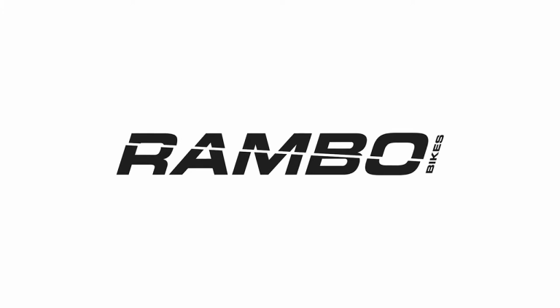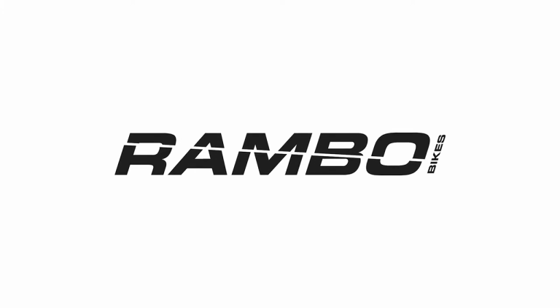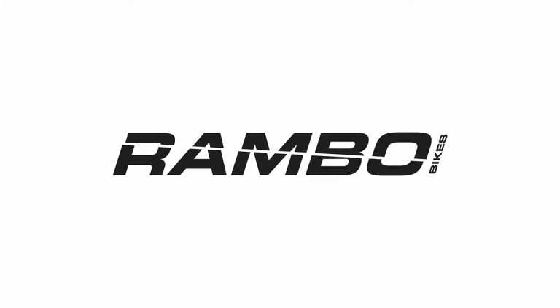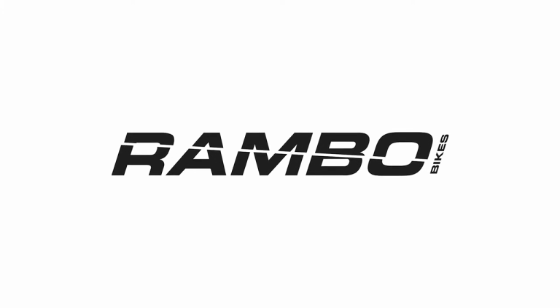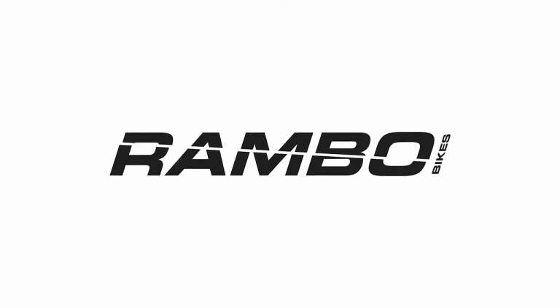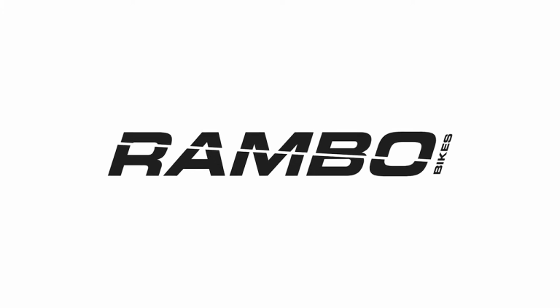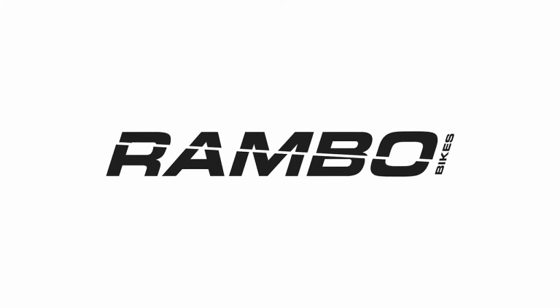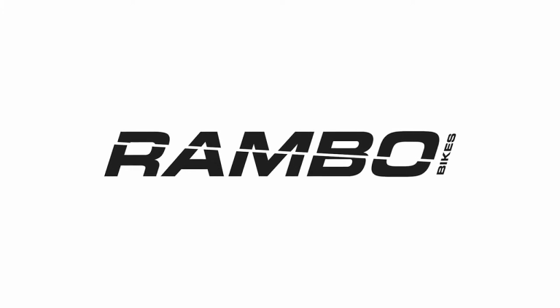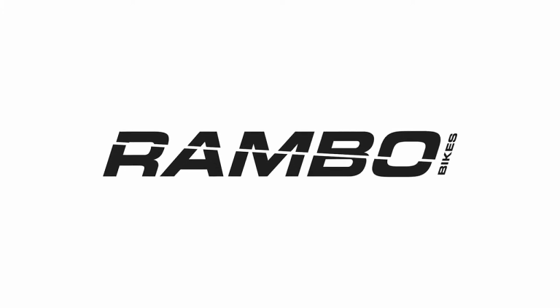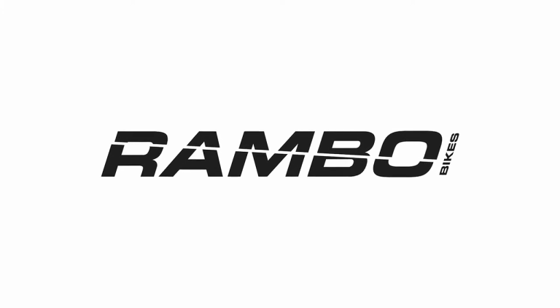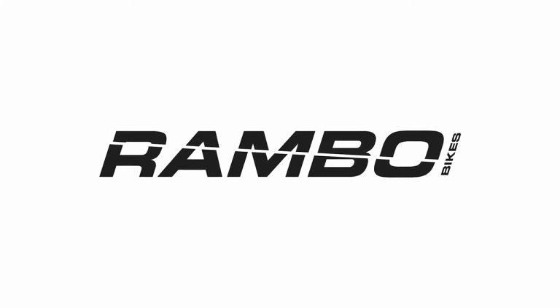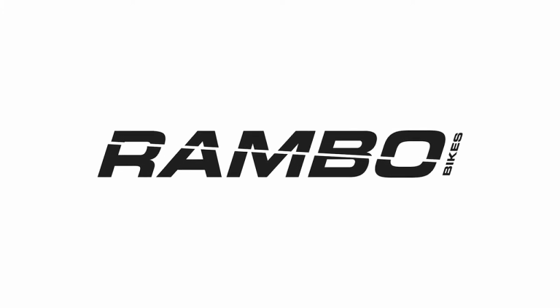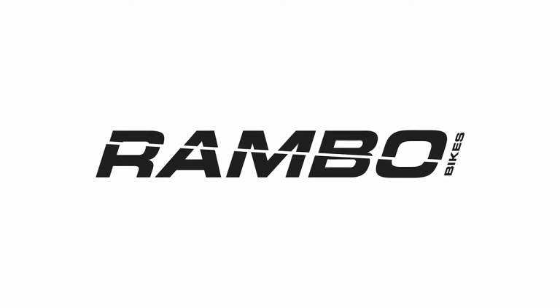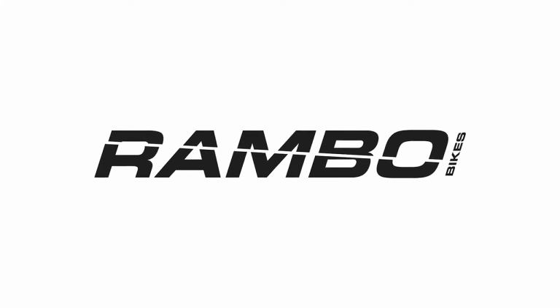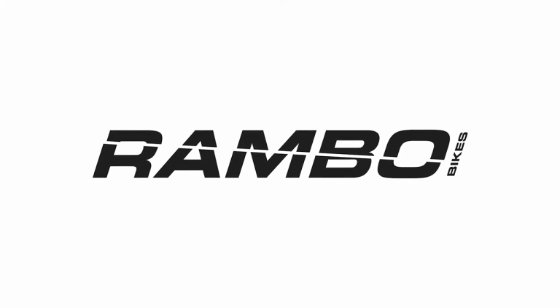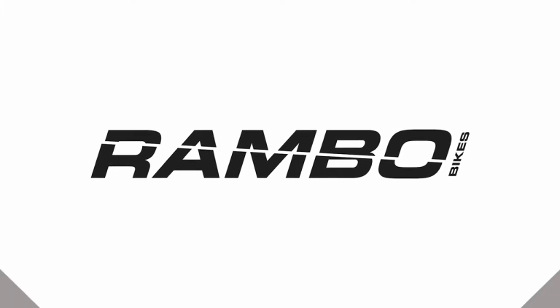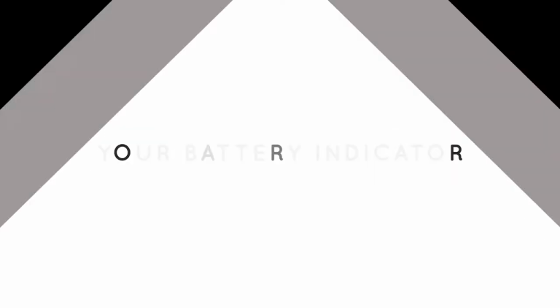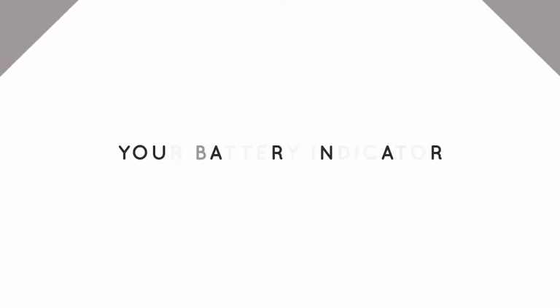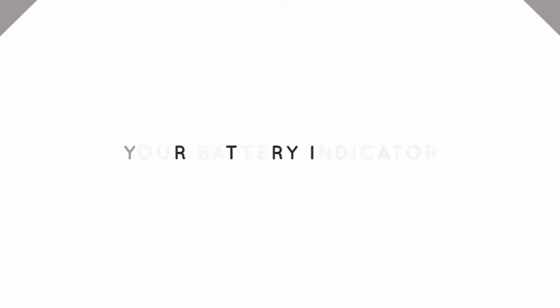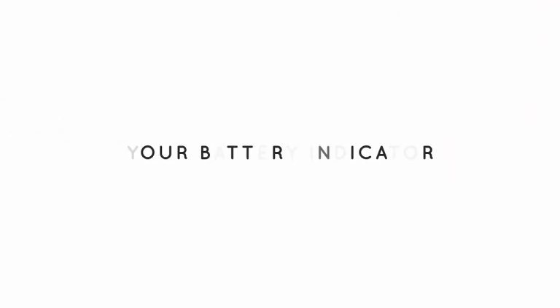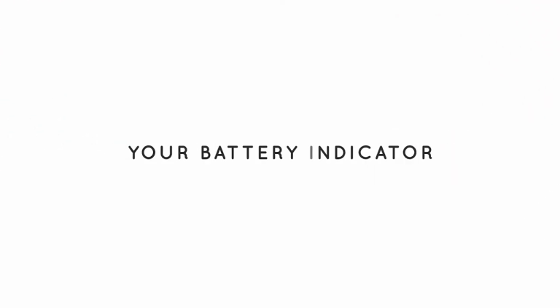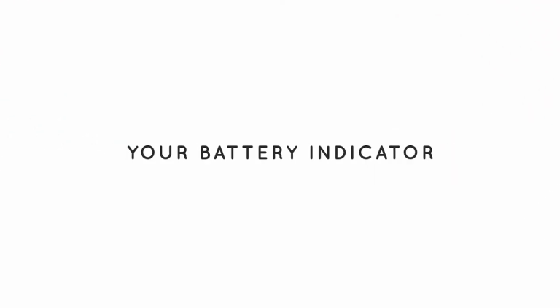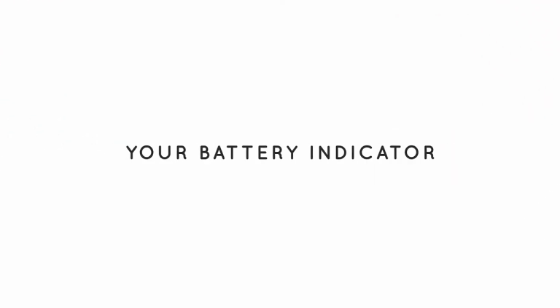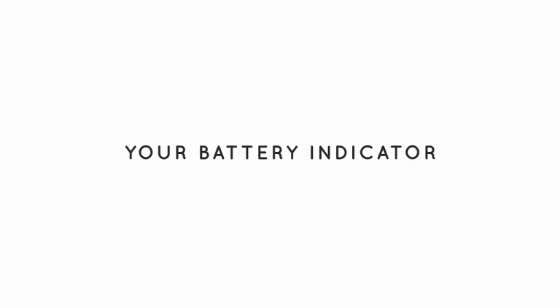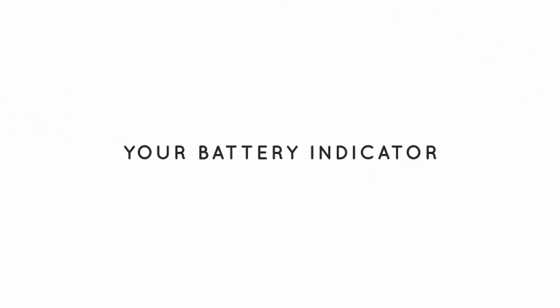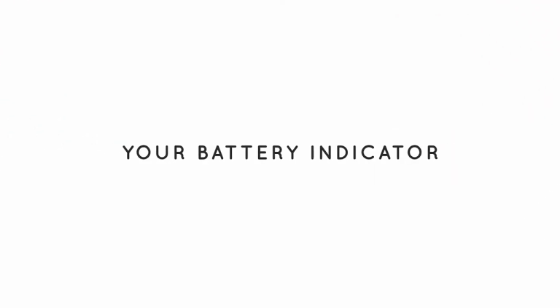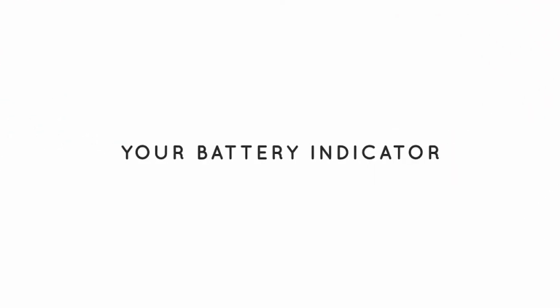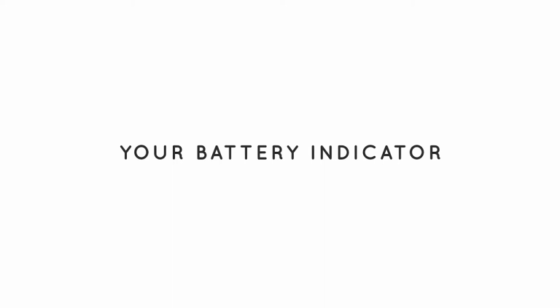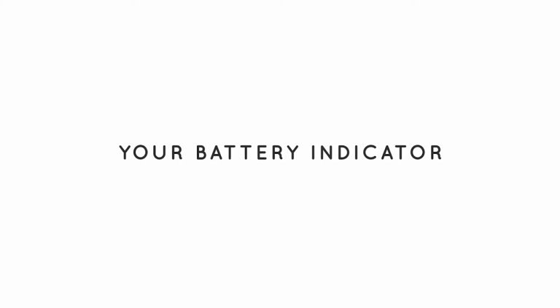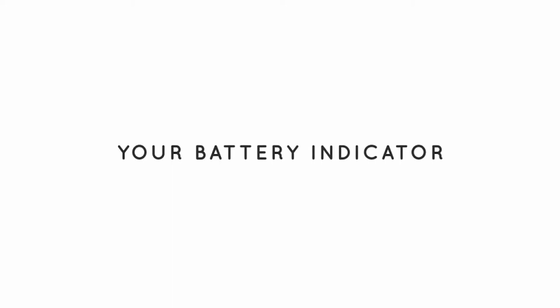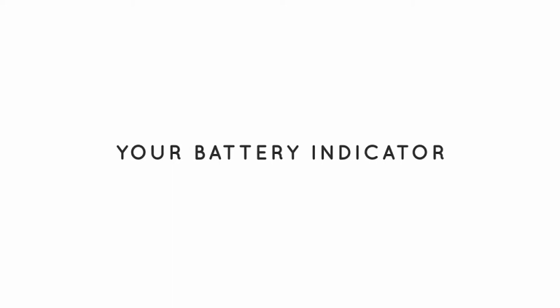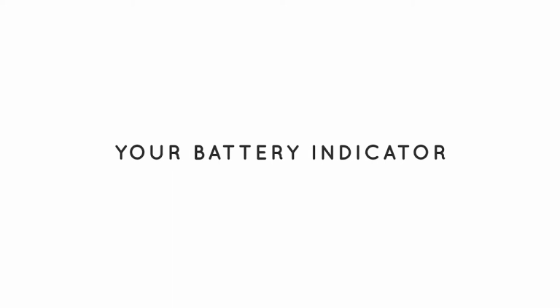Congratulations on purchasing your Rambo bike. Here are a few things you should know before going on your first ride.